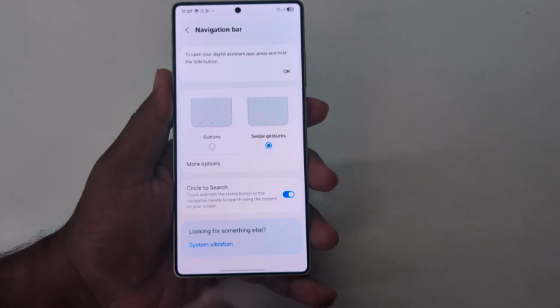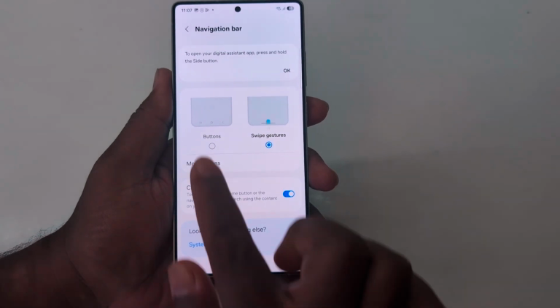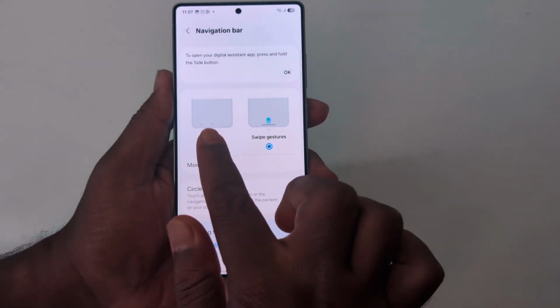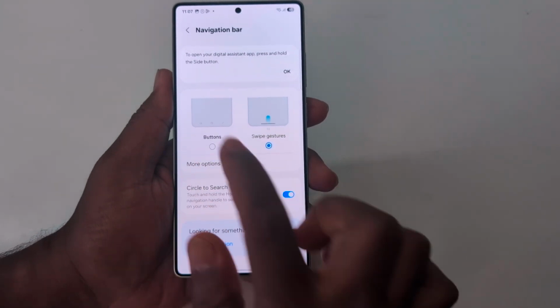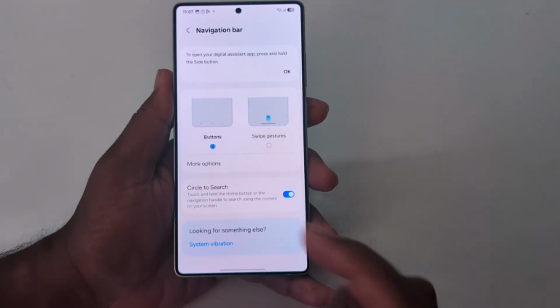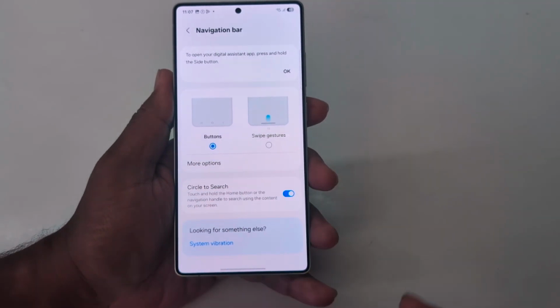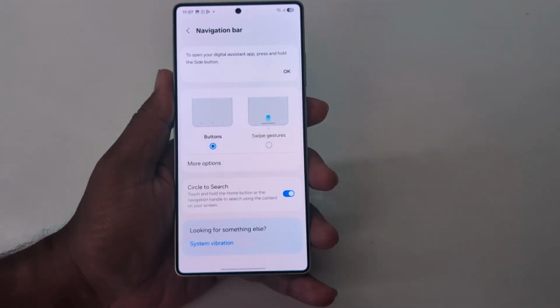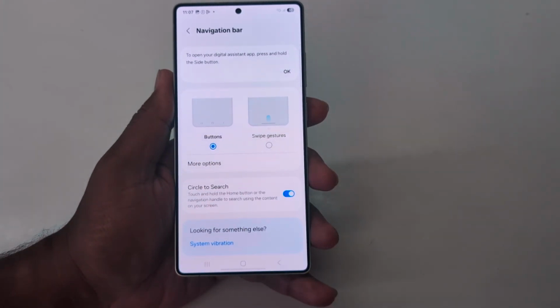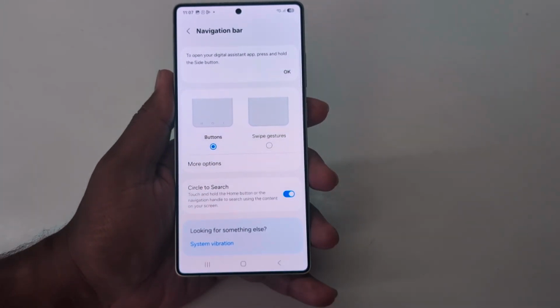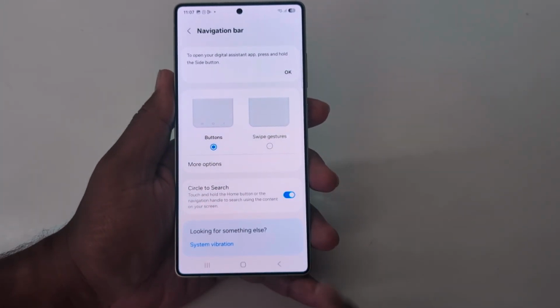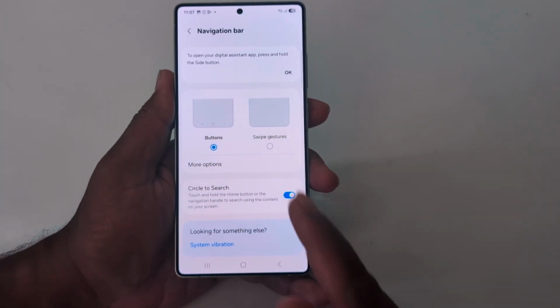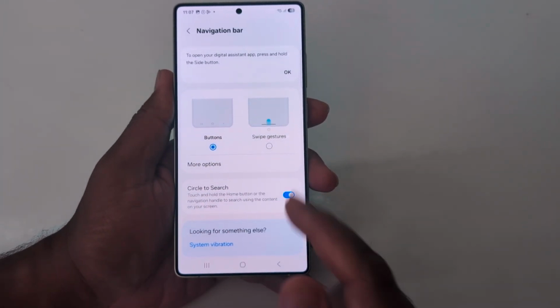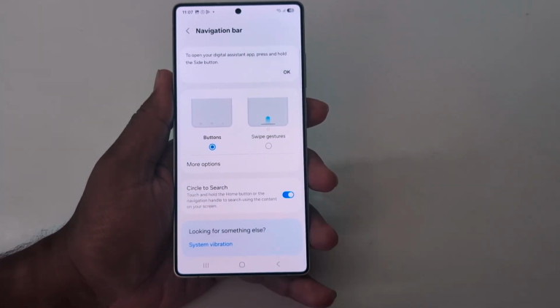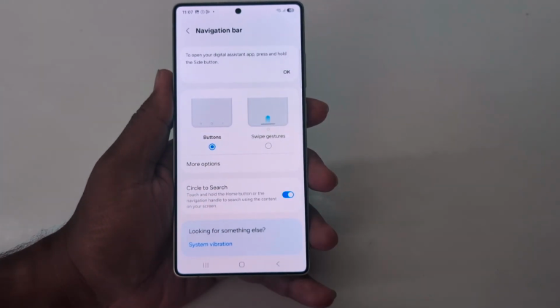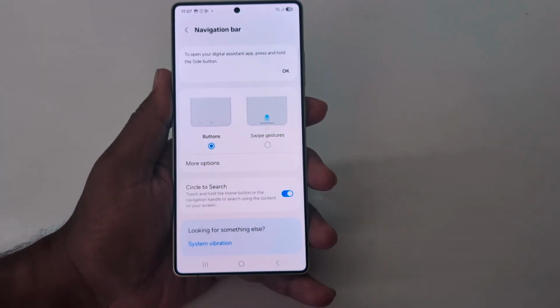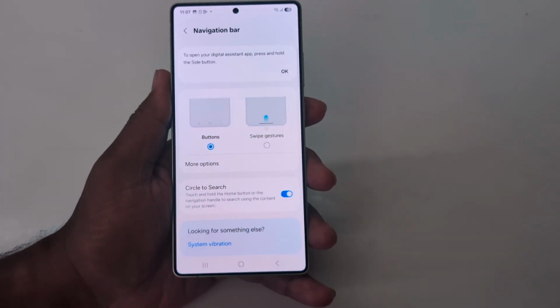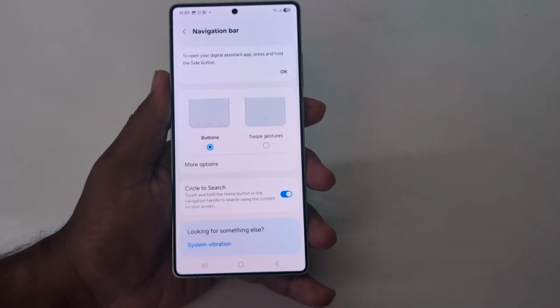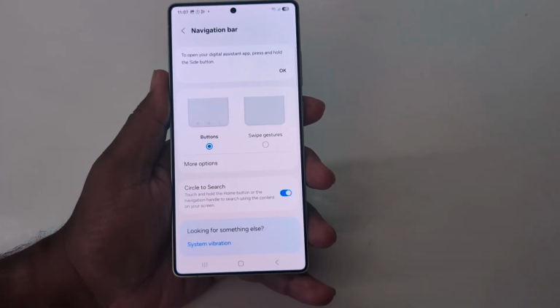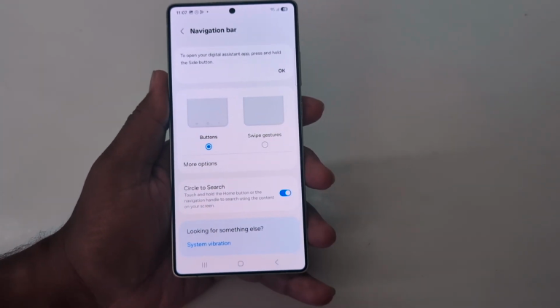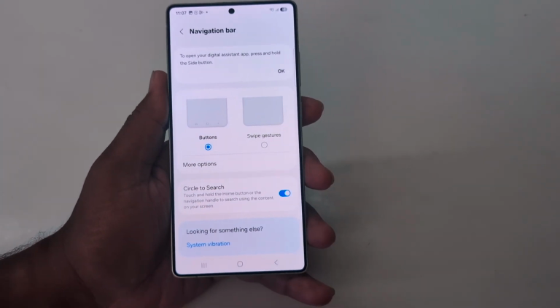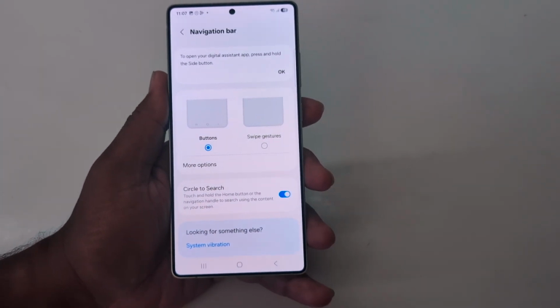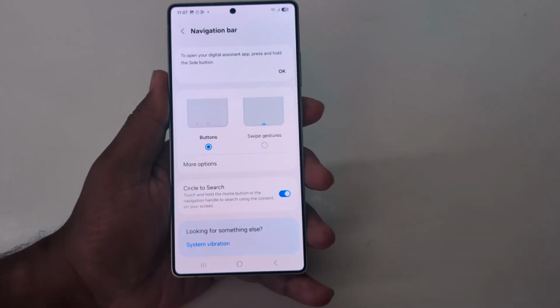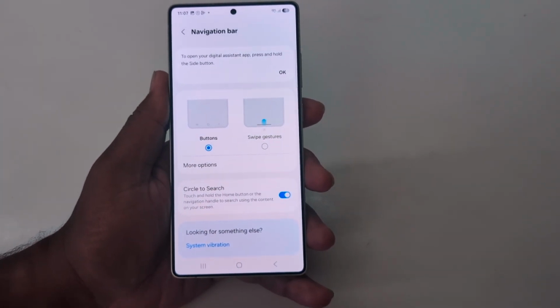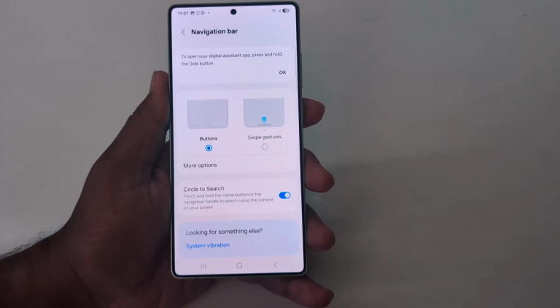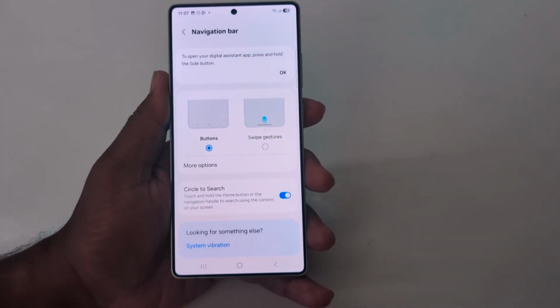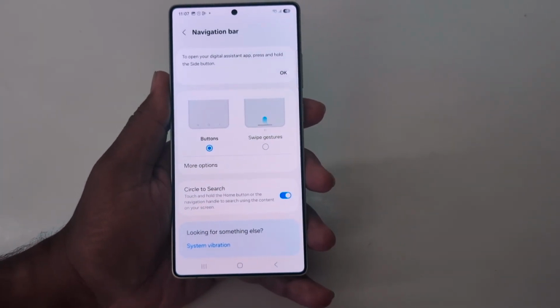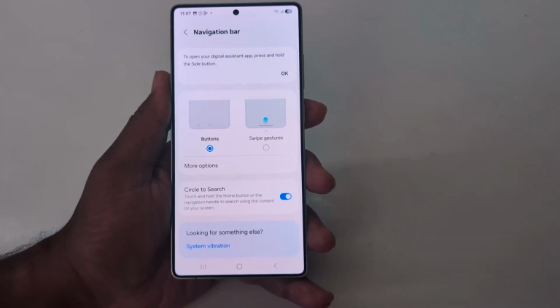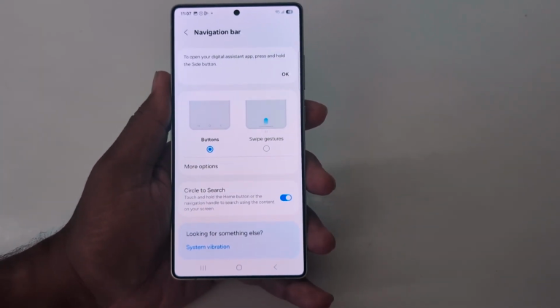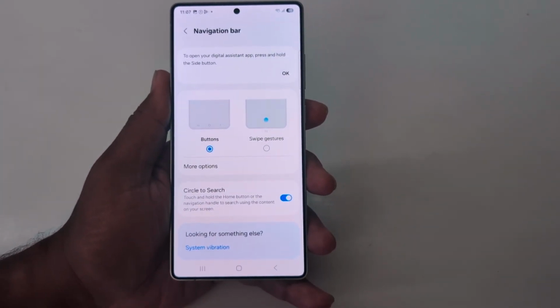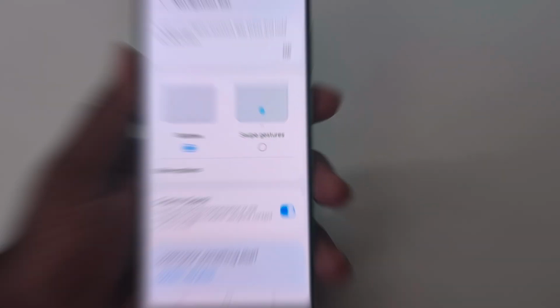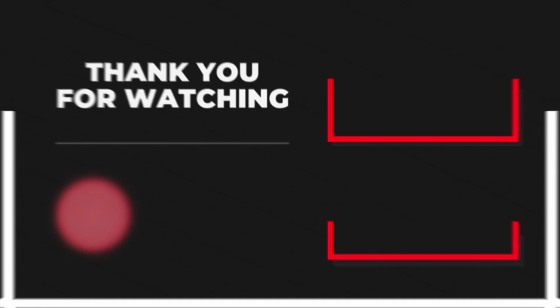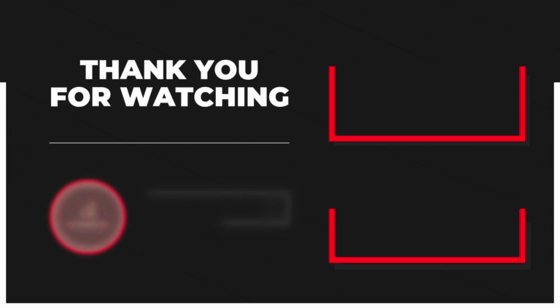You can choose 3-button navigation, swipe gesture, or gesture navigation. I'll see you next time.